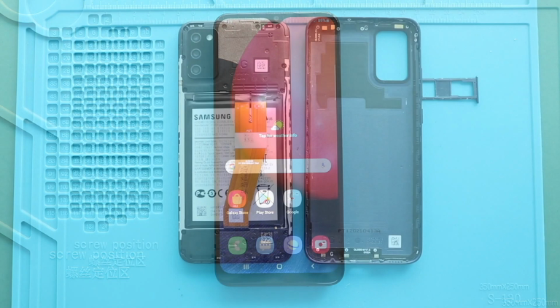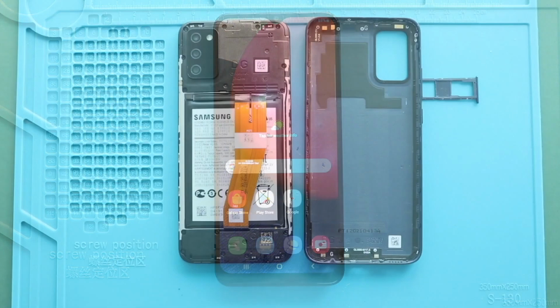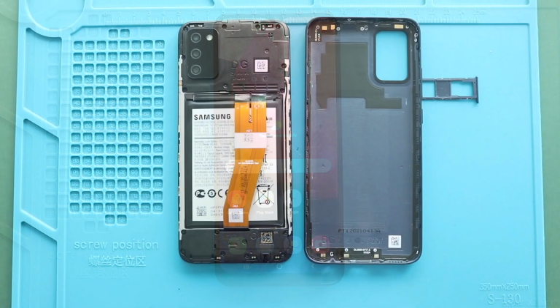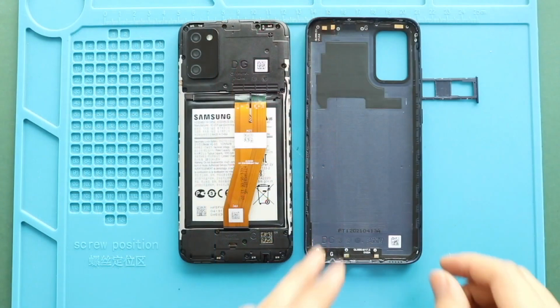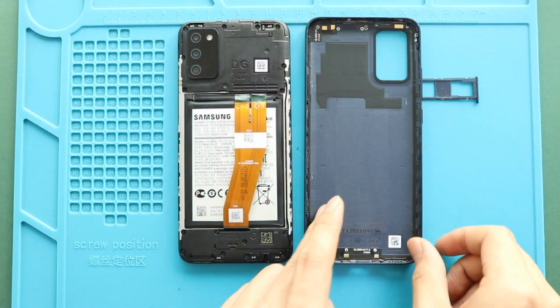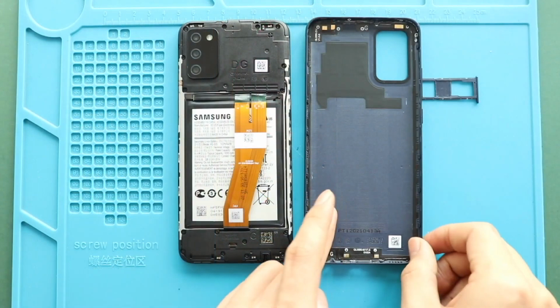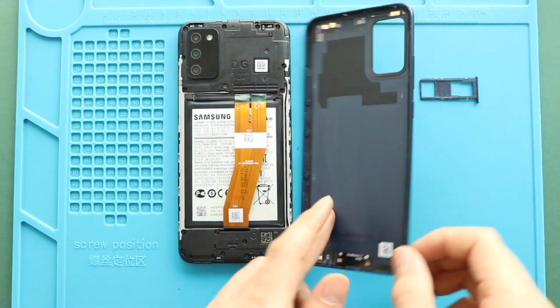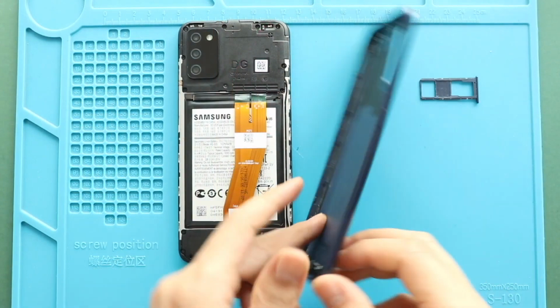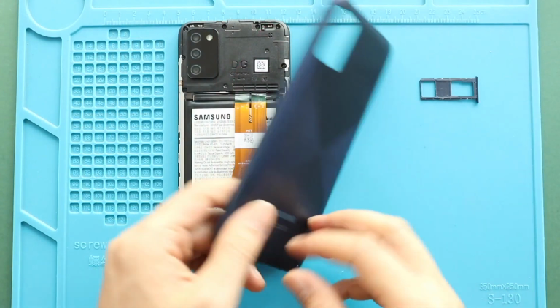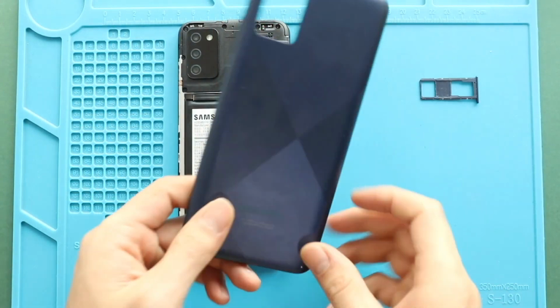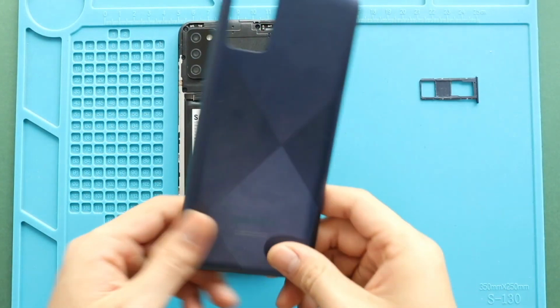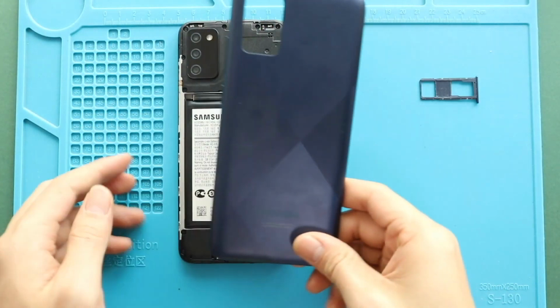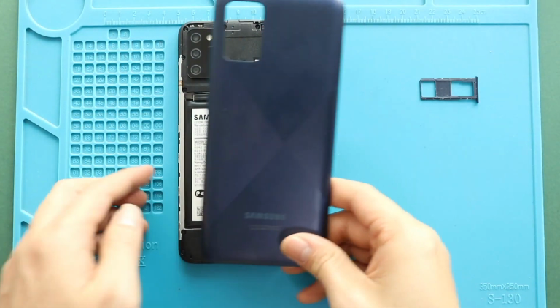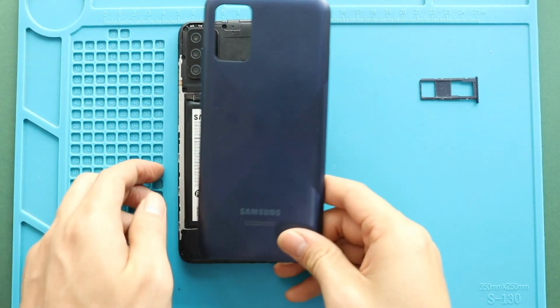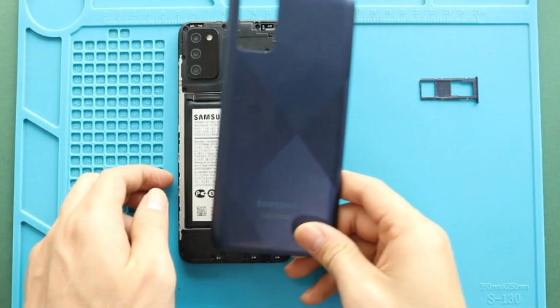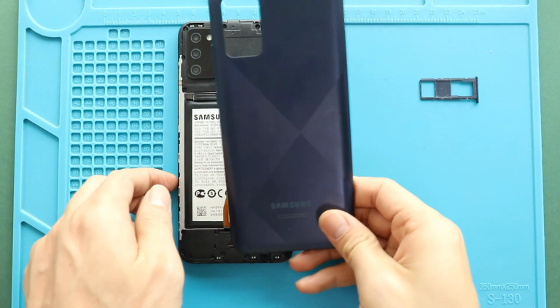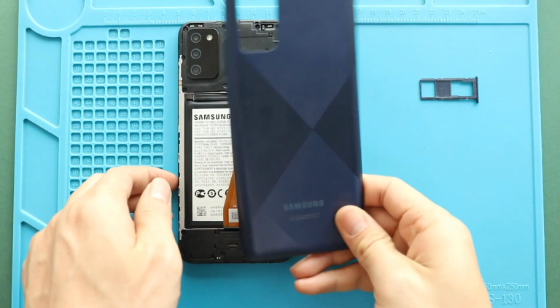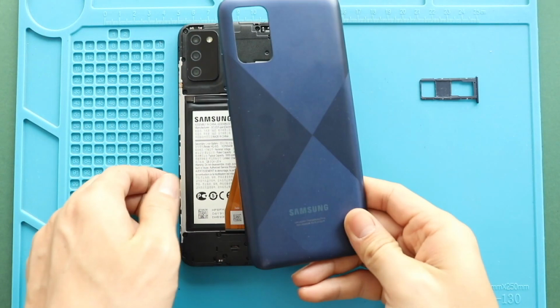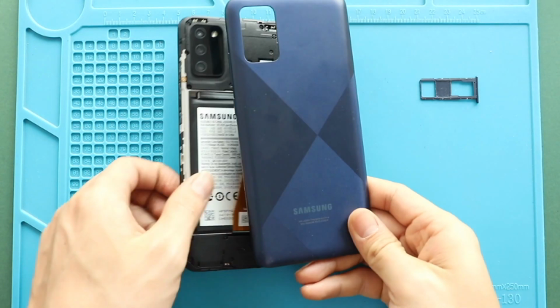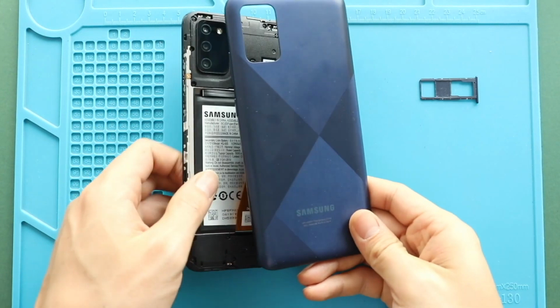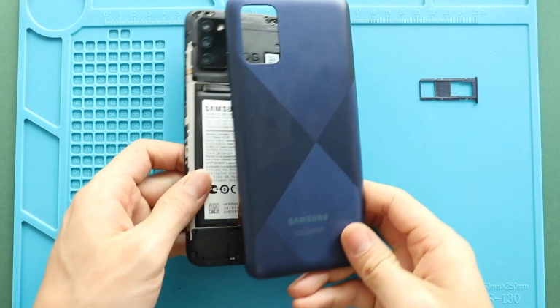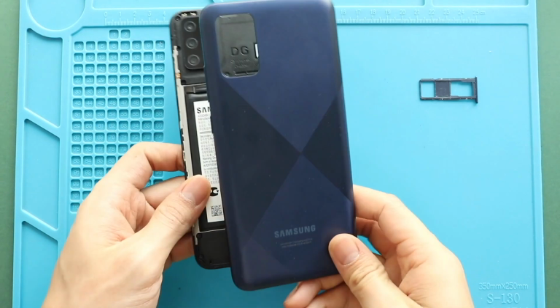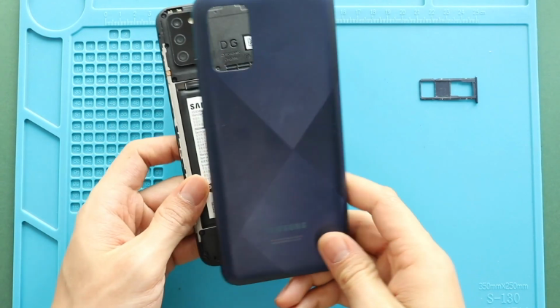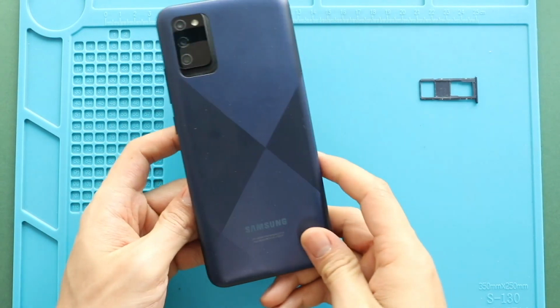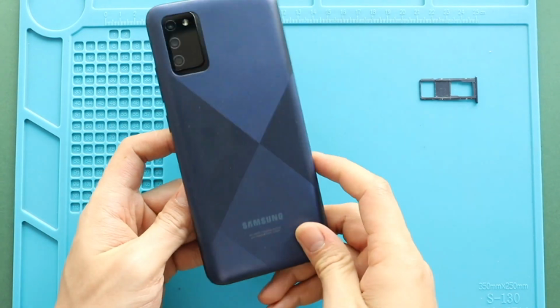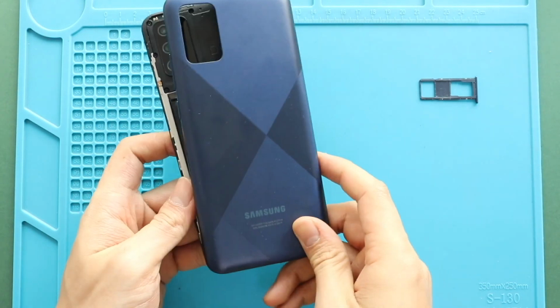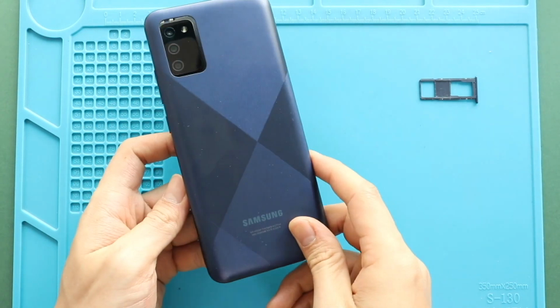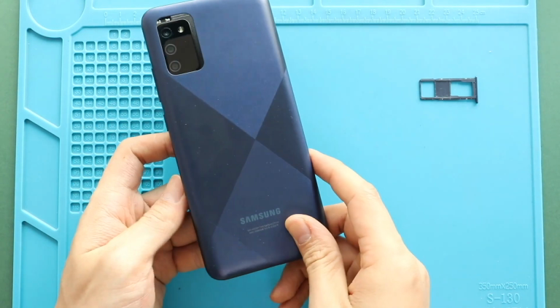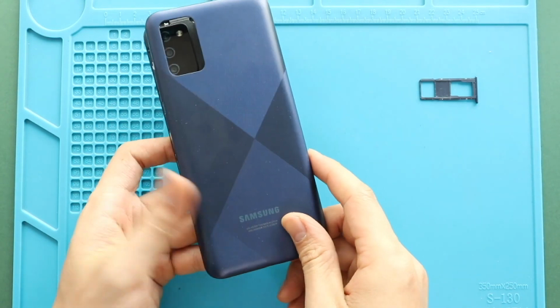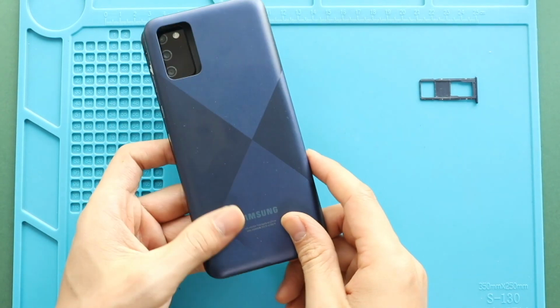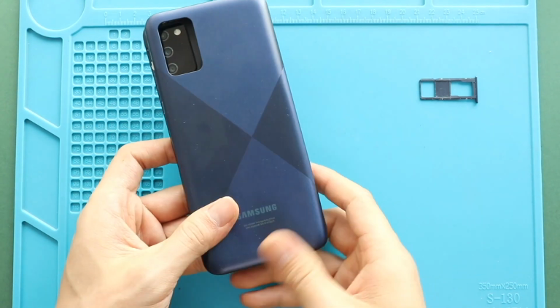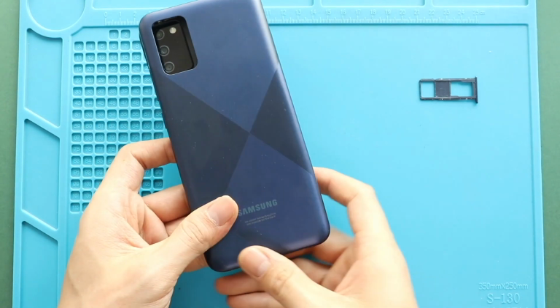Finally, snap in the back cover and run through the sides to secure the clips. And also, do not forget to add the SIM tray.